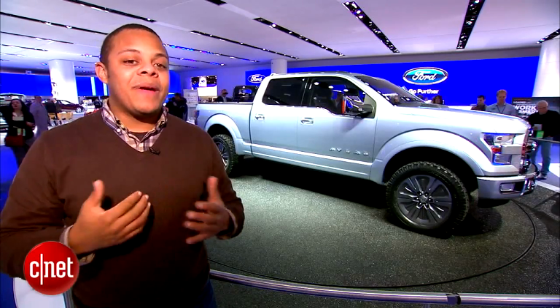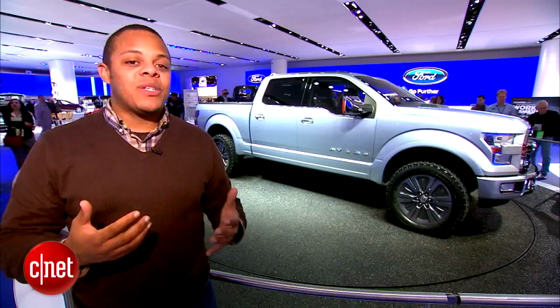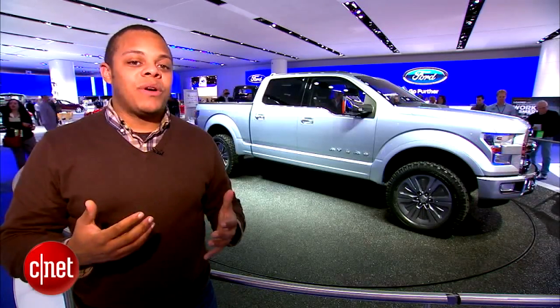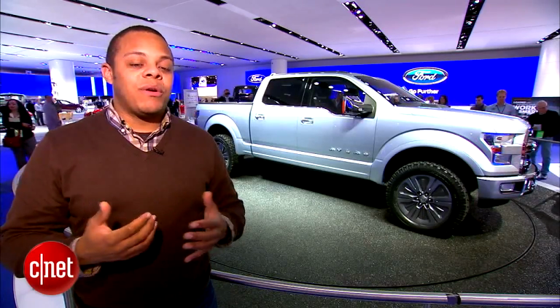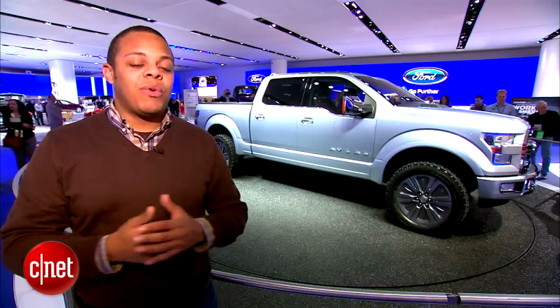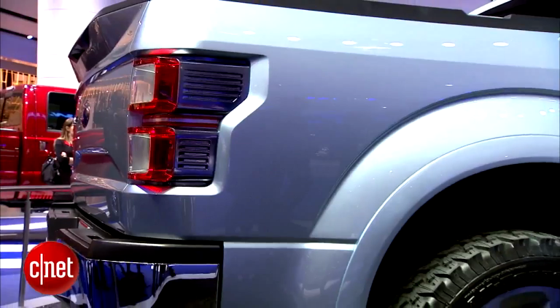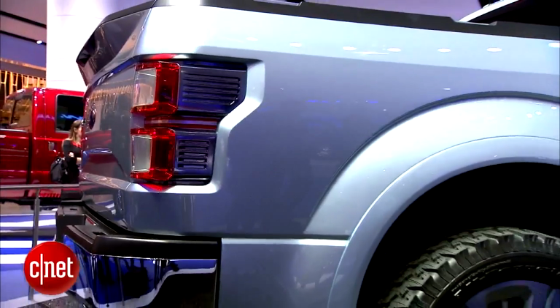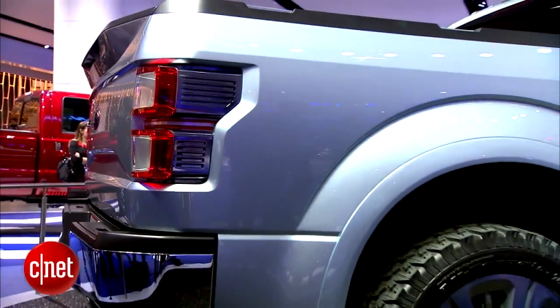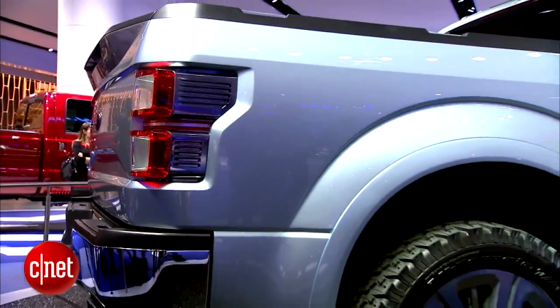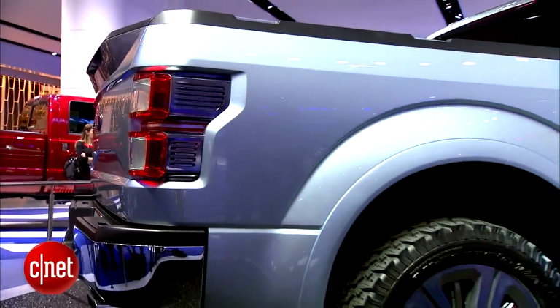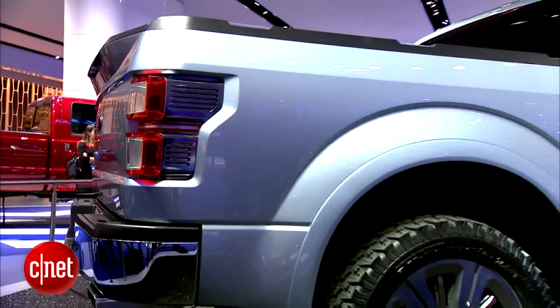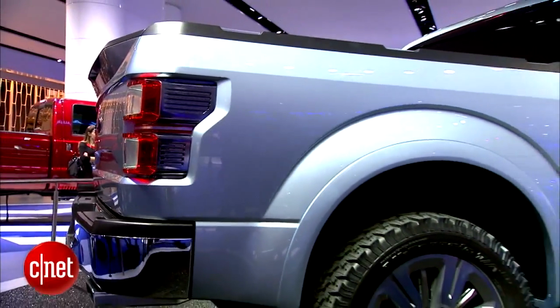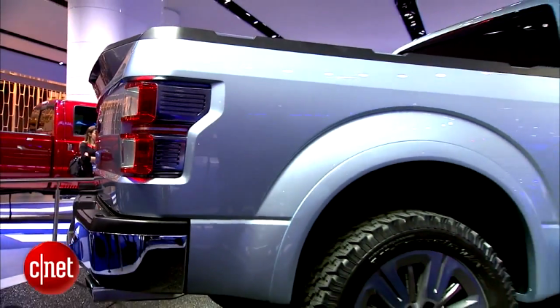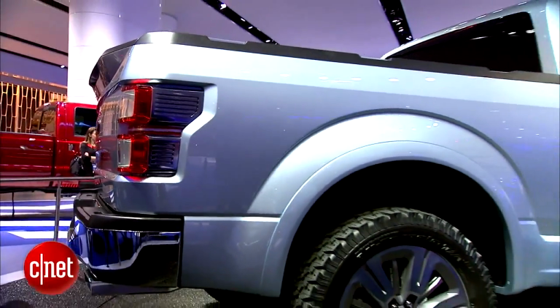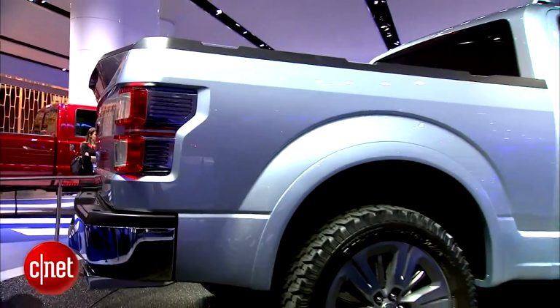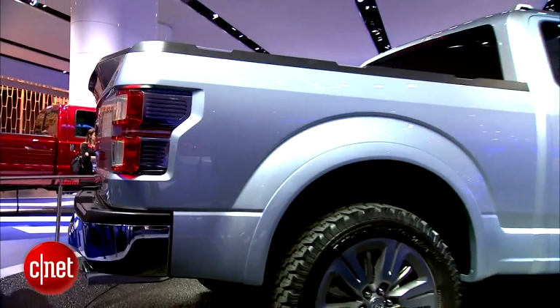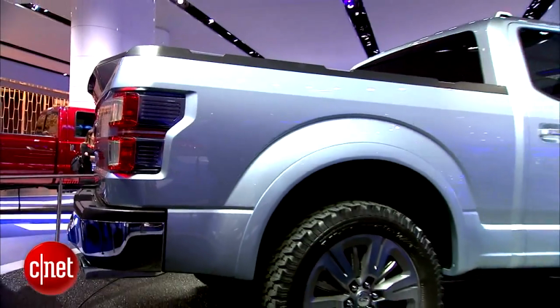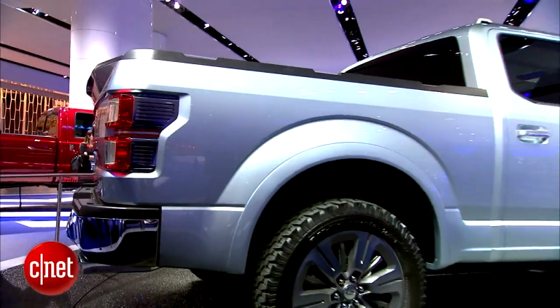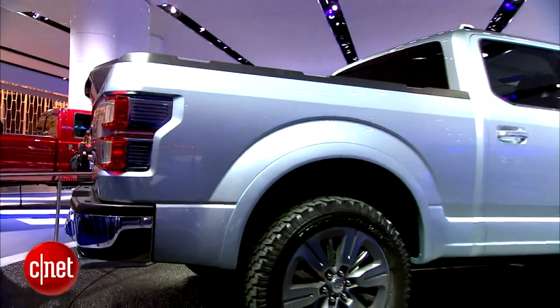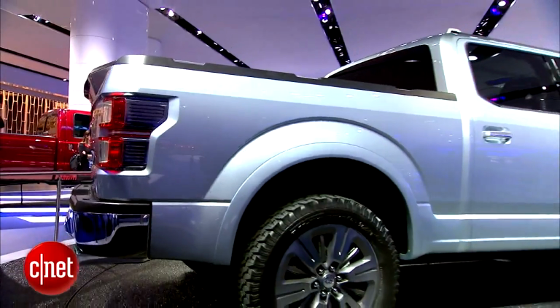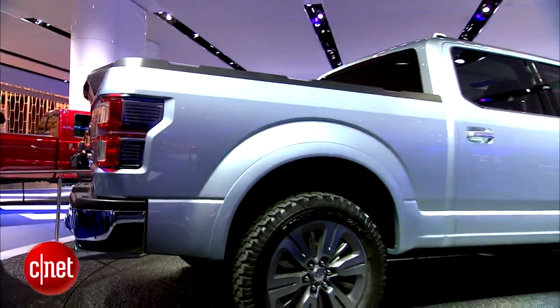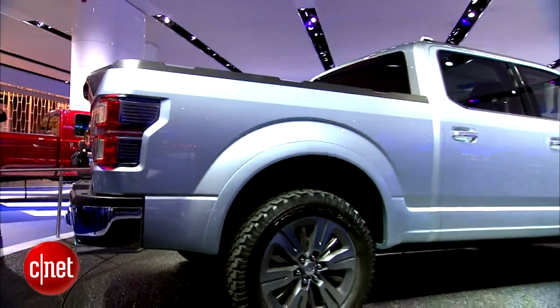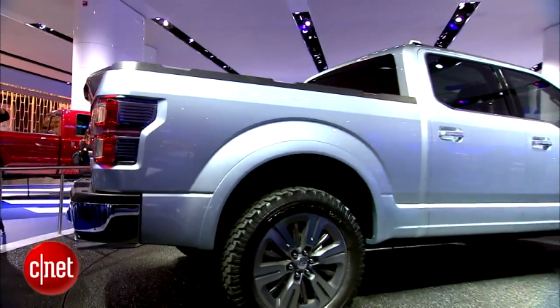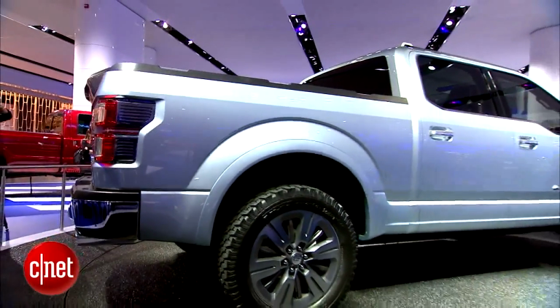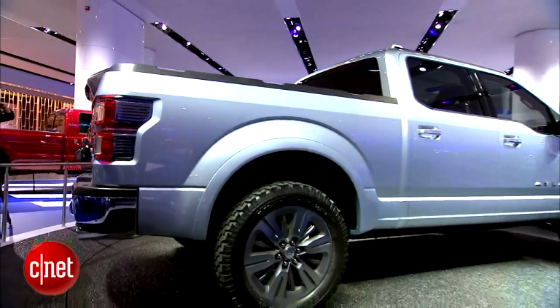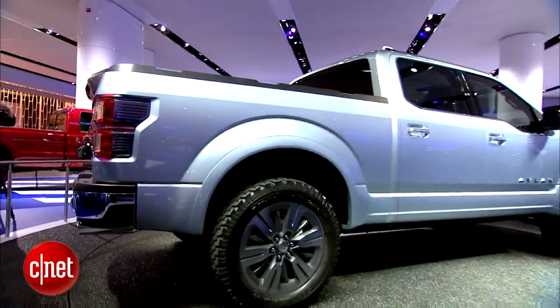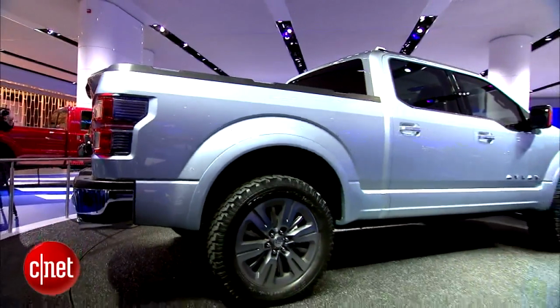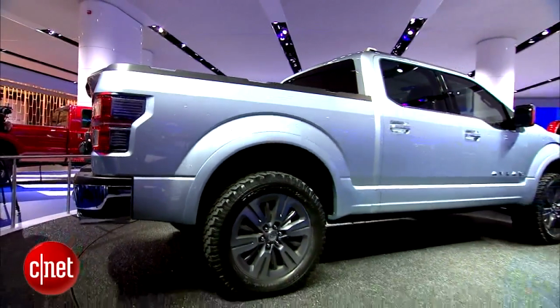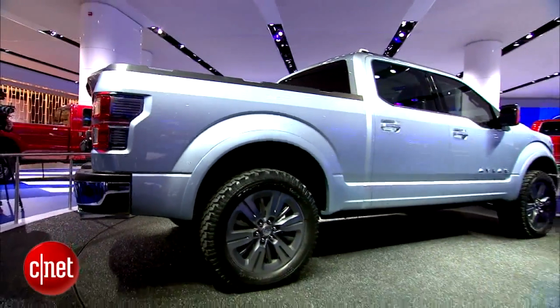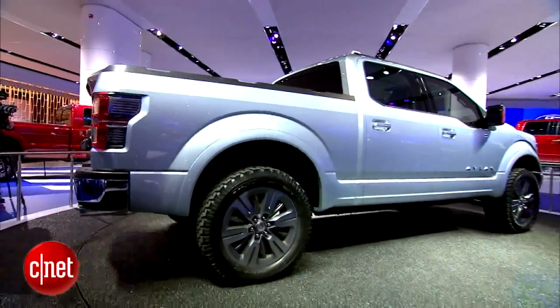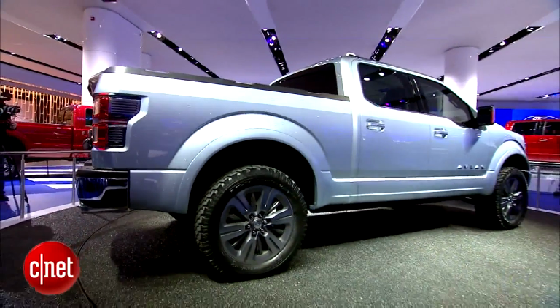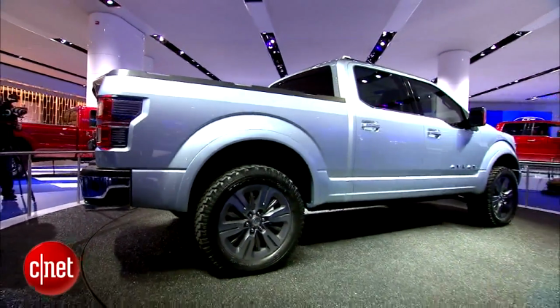I'm Antoine Goodwin with CNET.com. We've been on the floor taking a look at the Ford Atlas pickup truck concept.